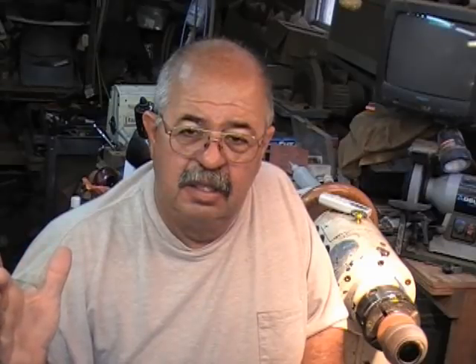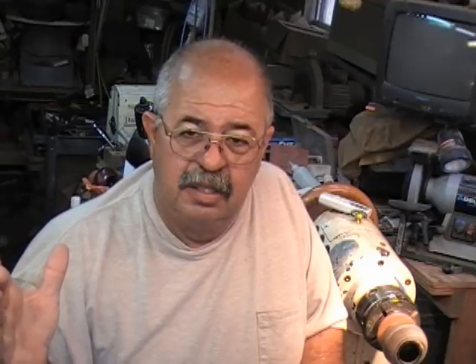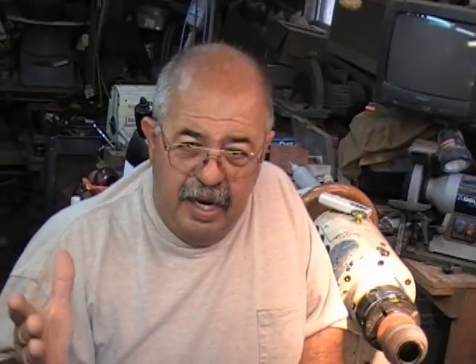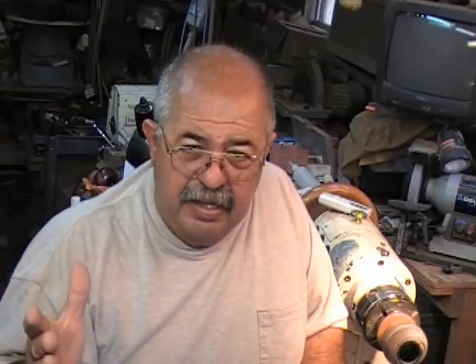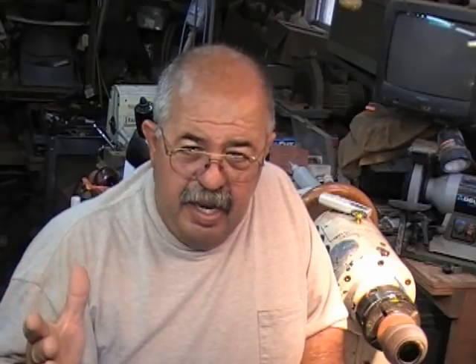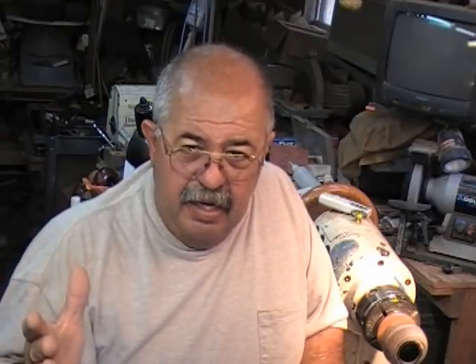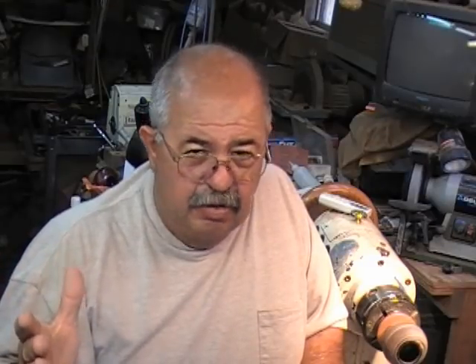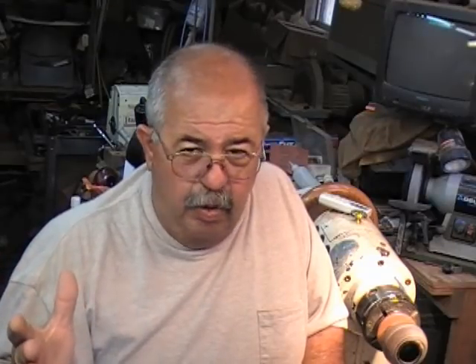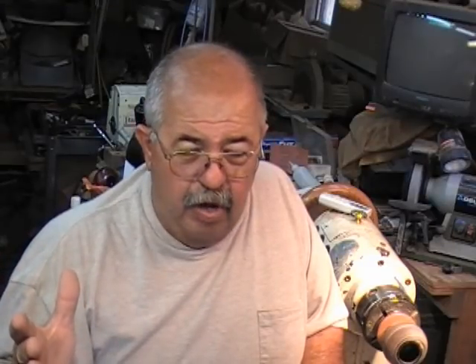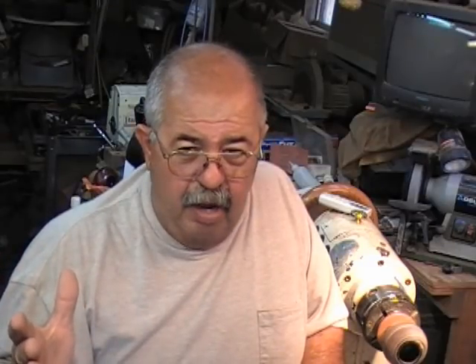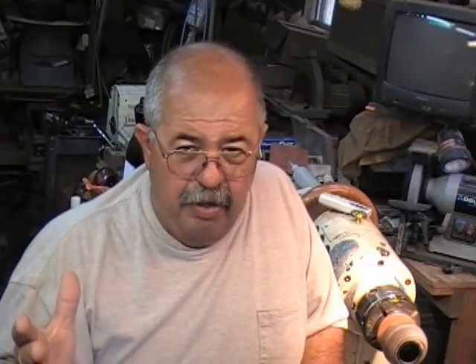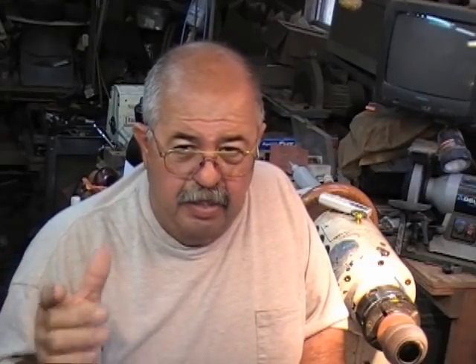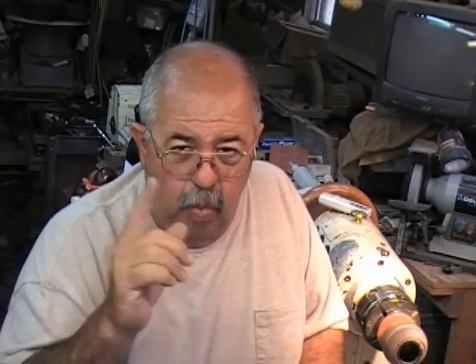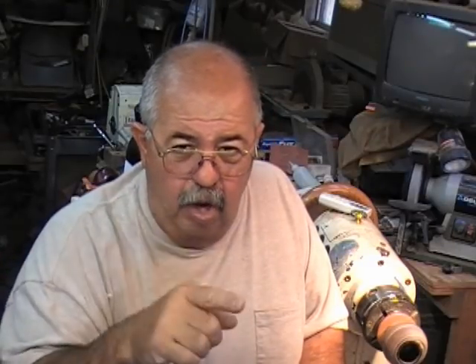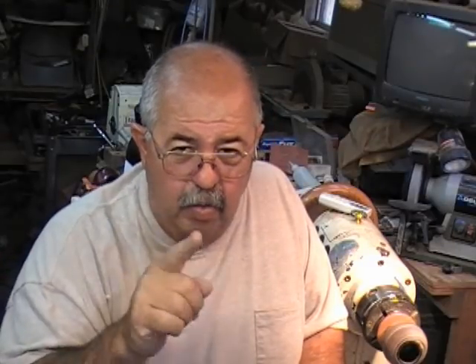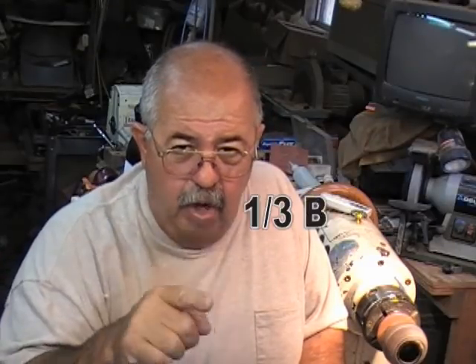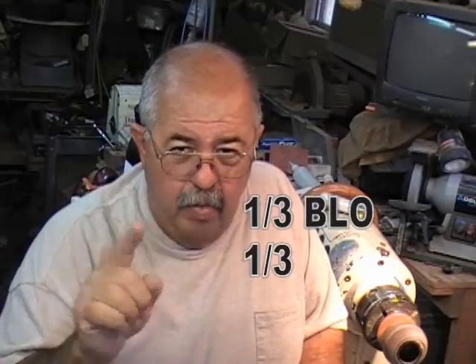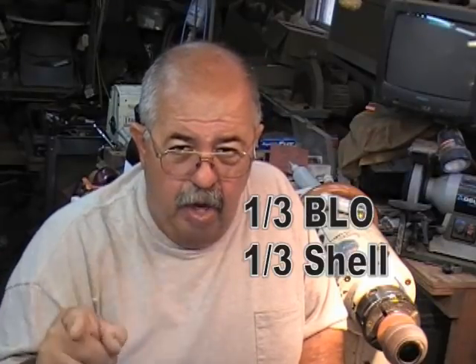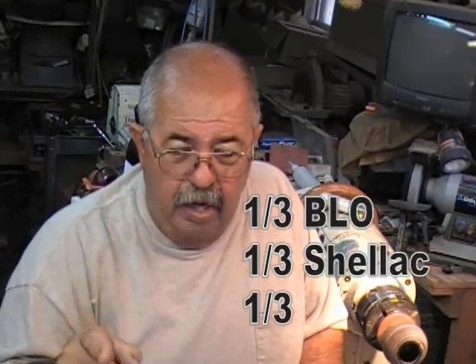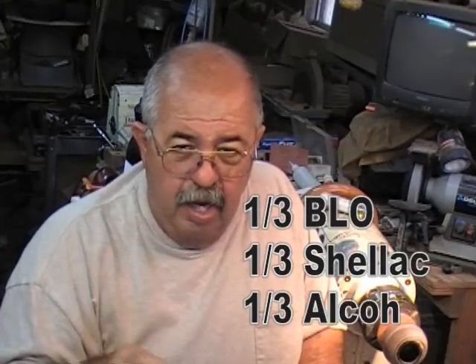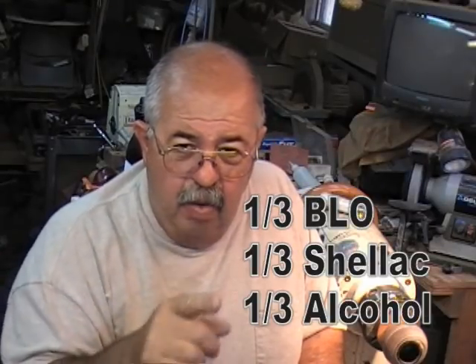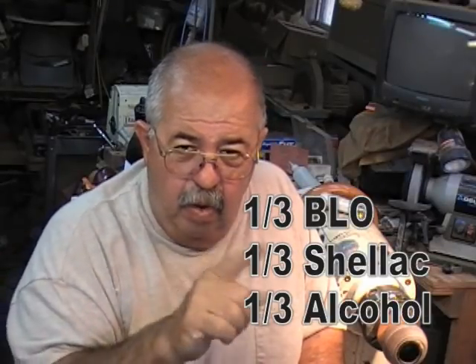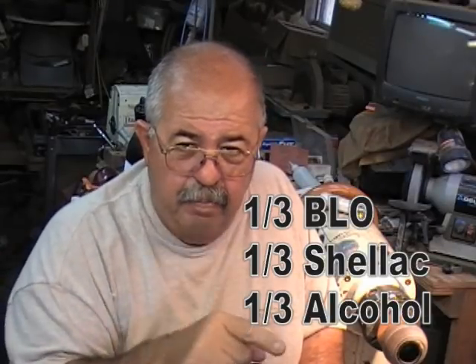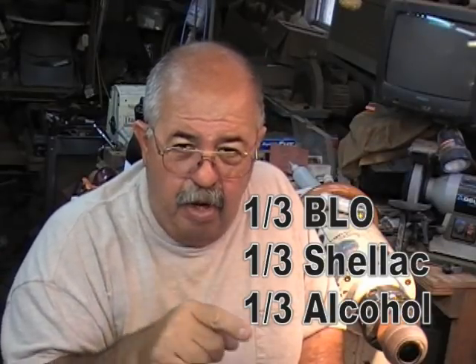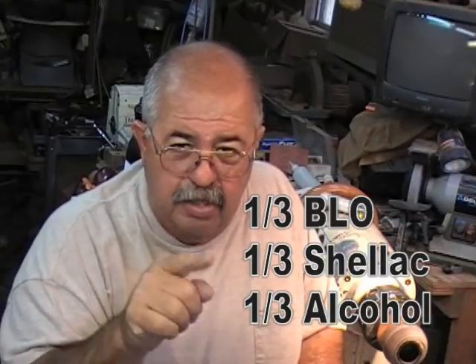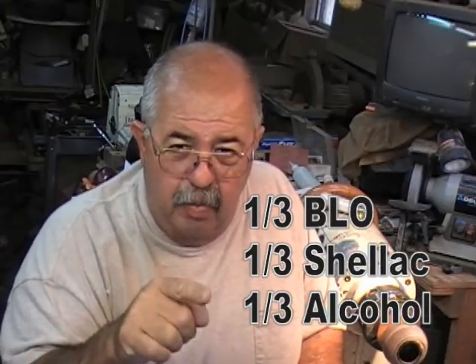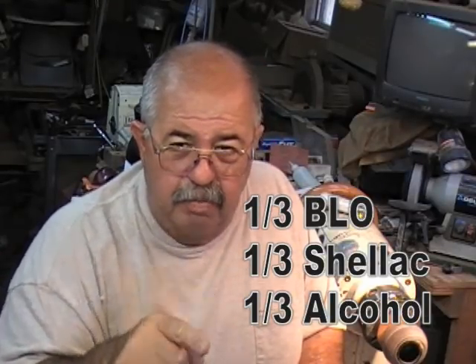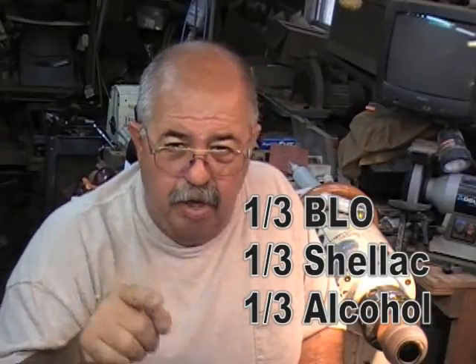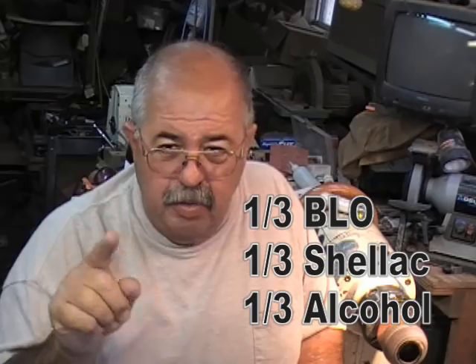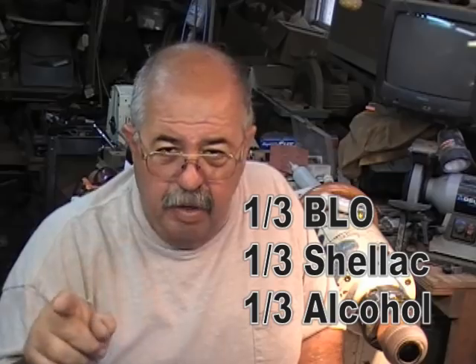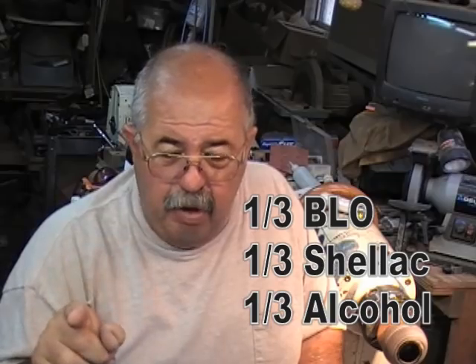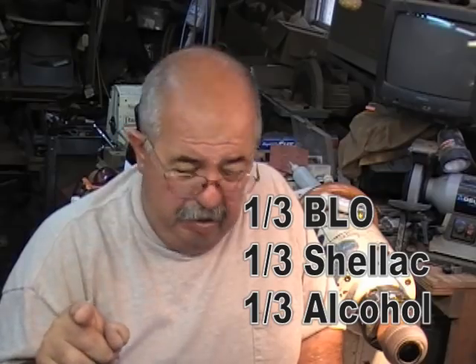Got that? It's real complex — one part to one part to one part.